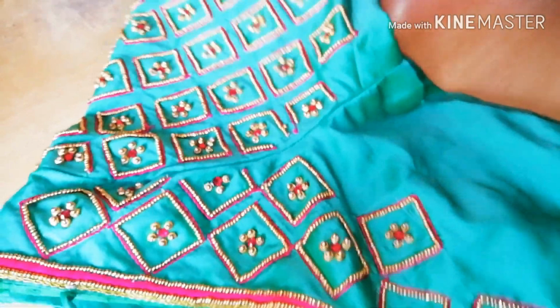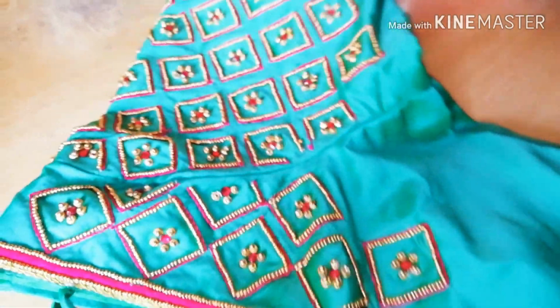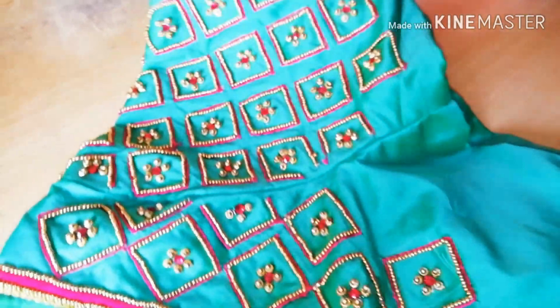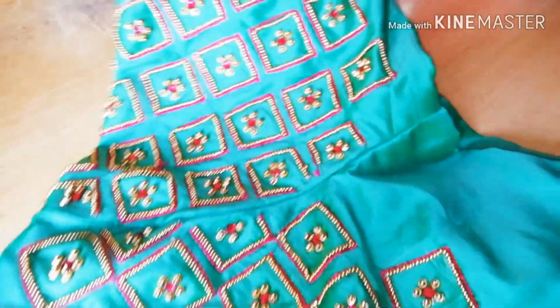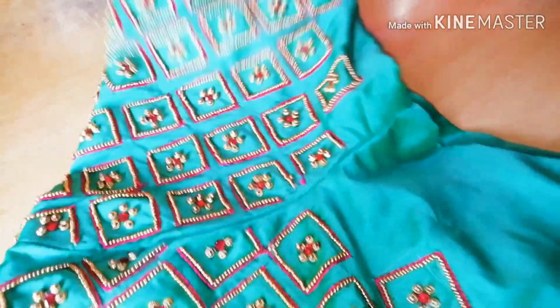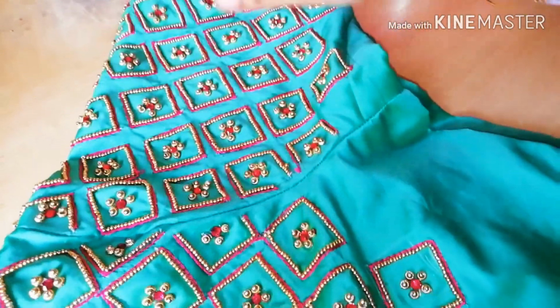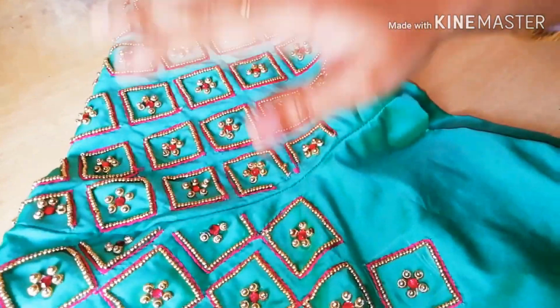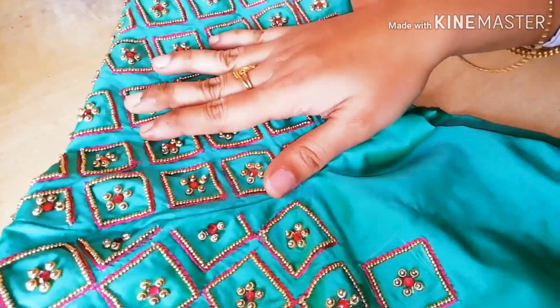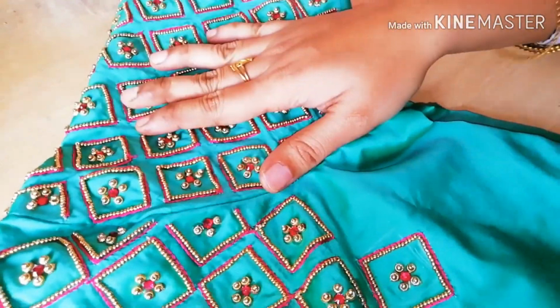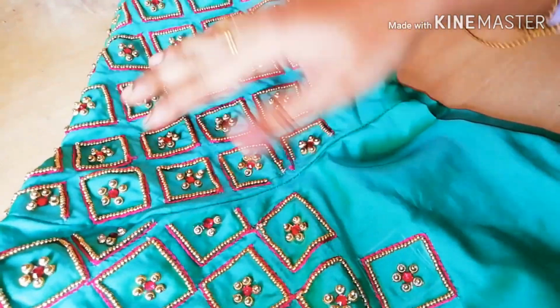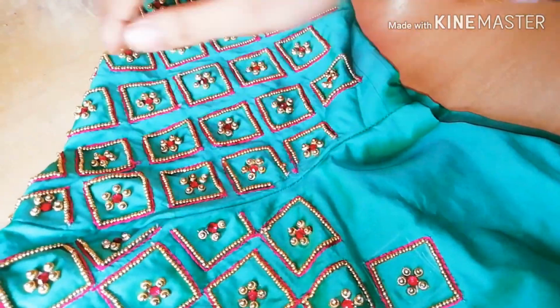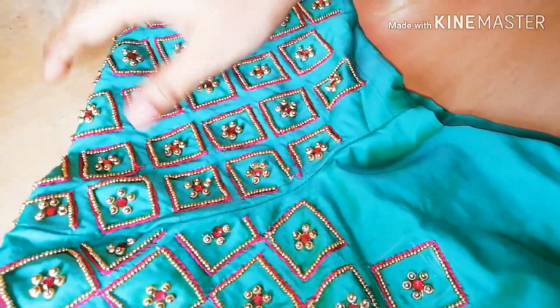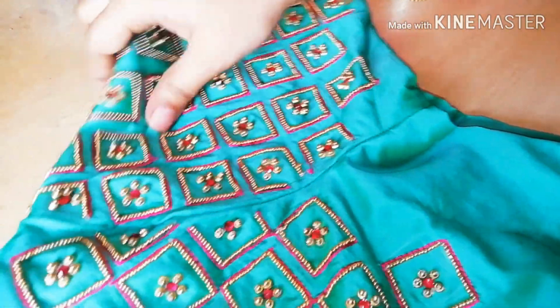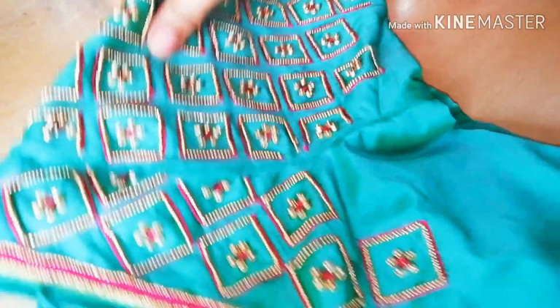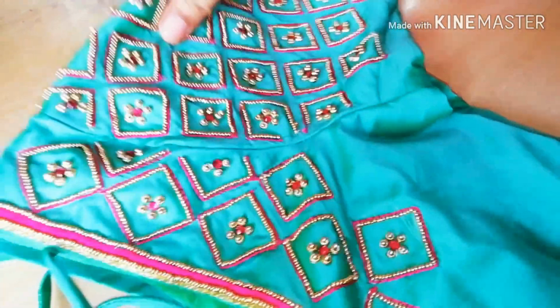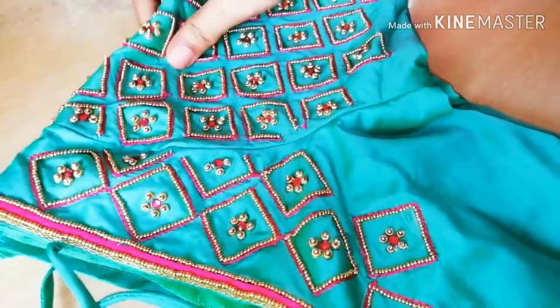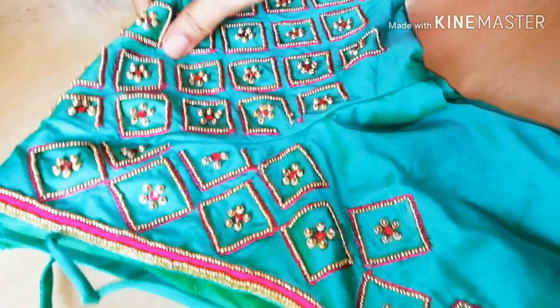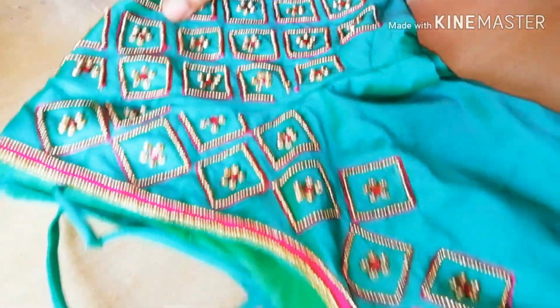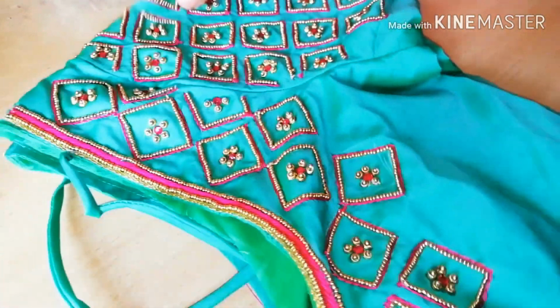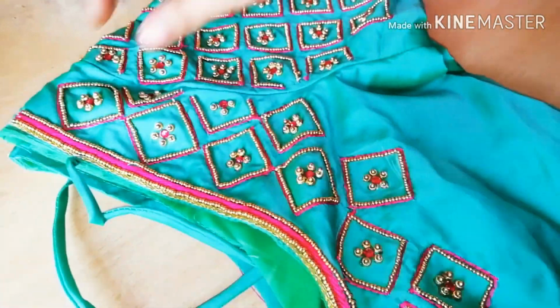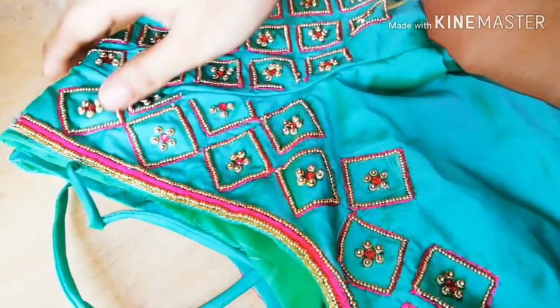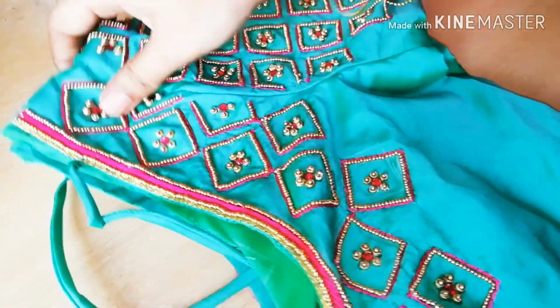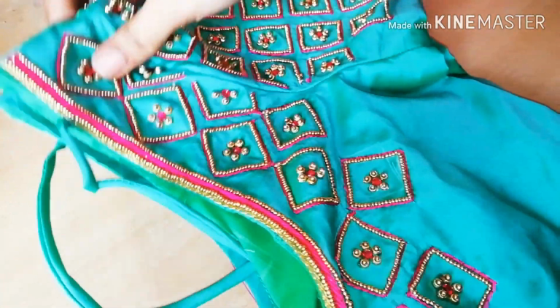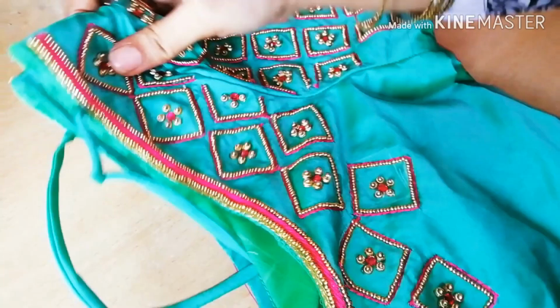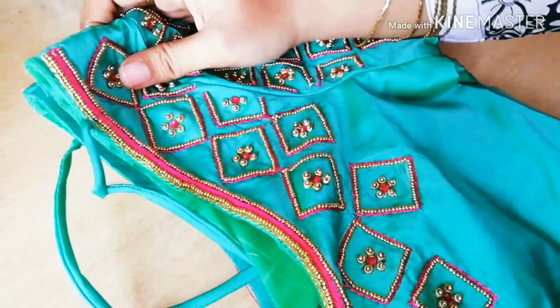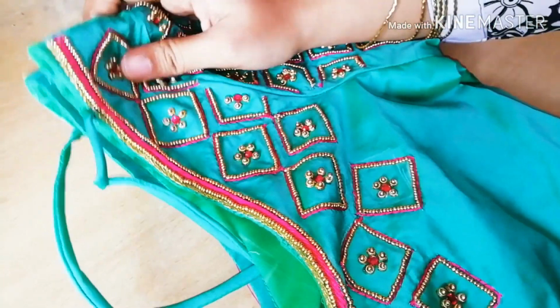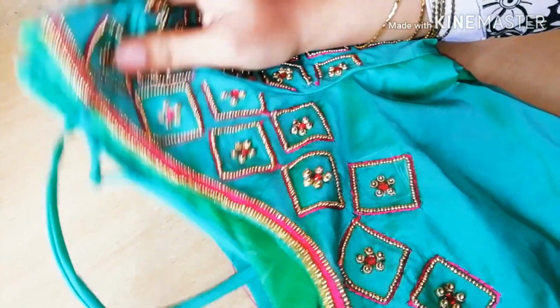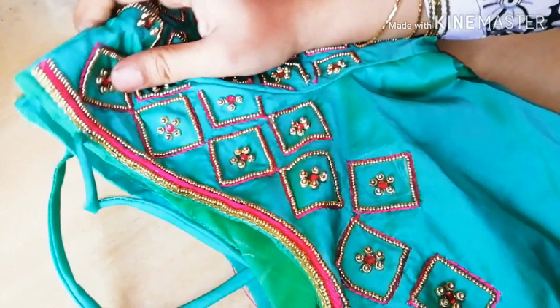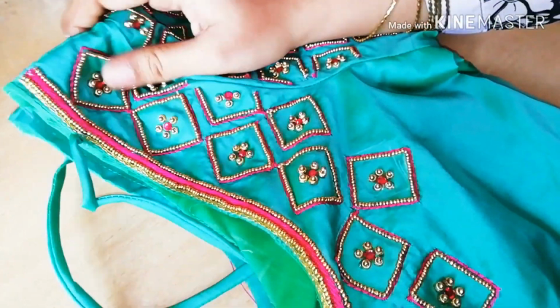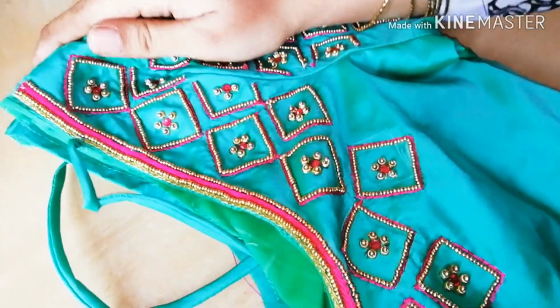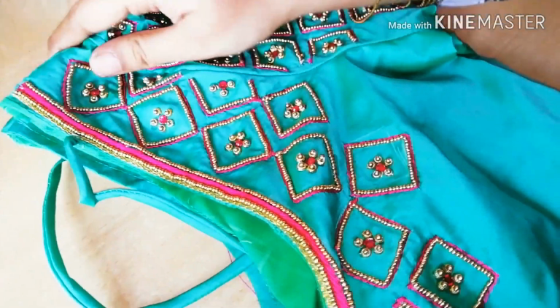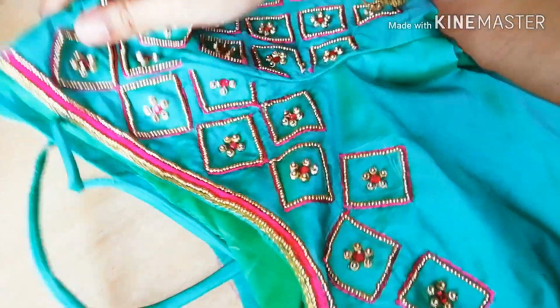This is the blouse. This is a beginner blouse.